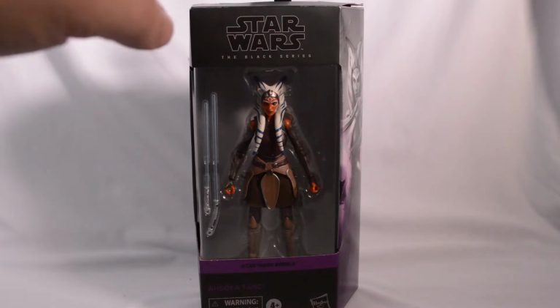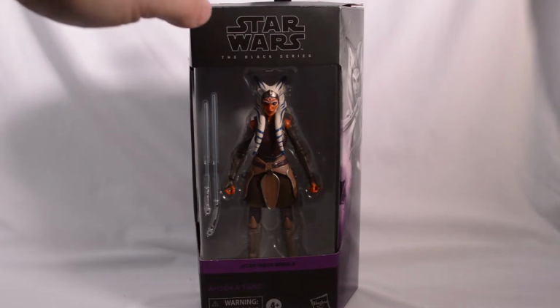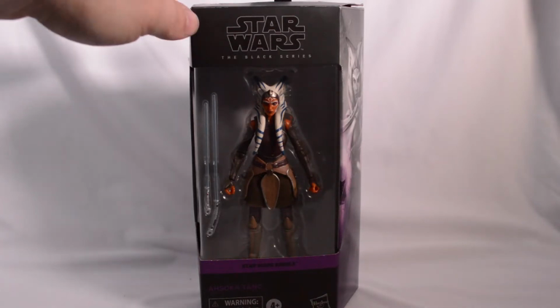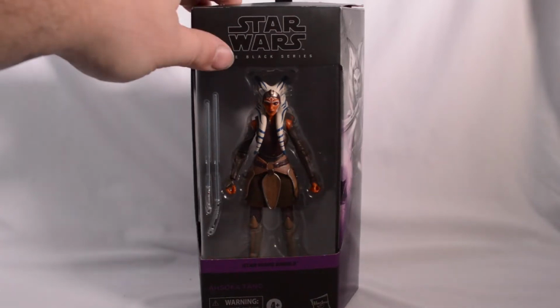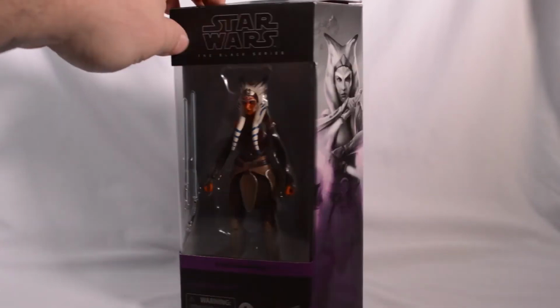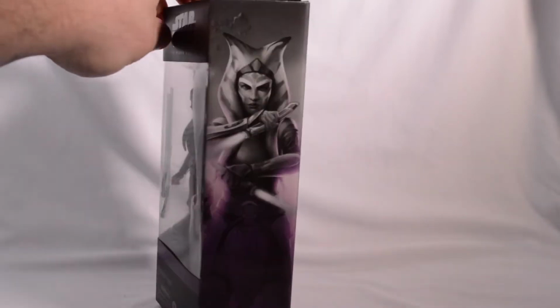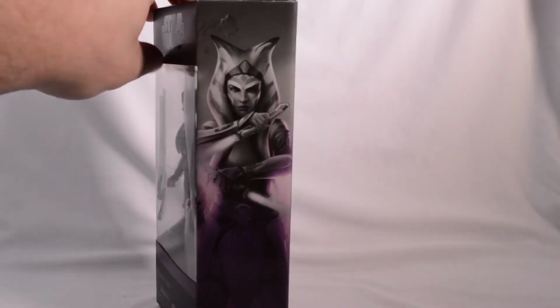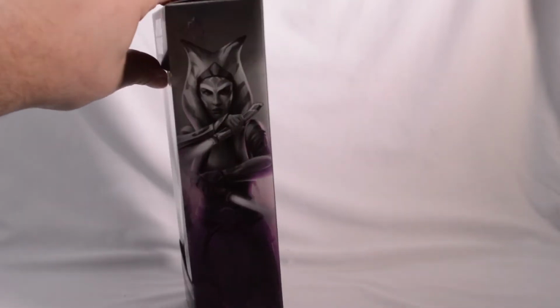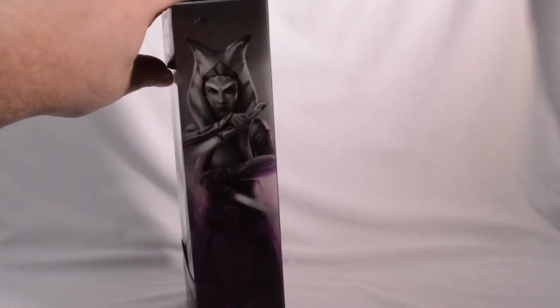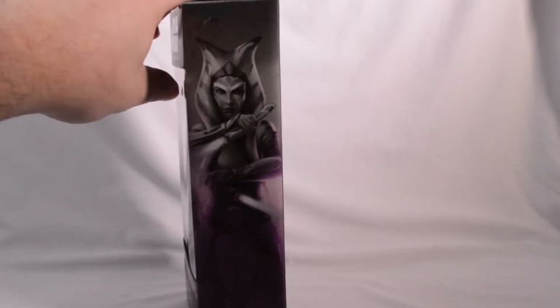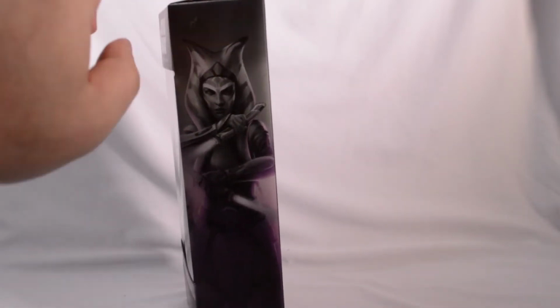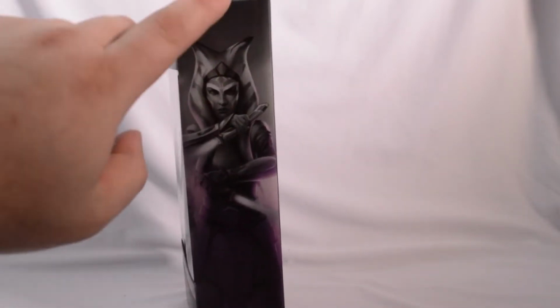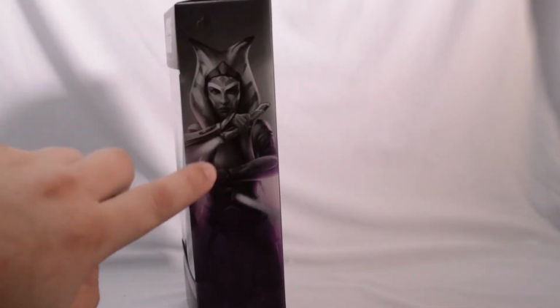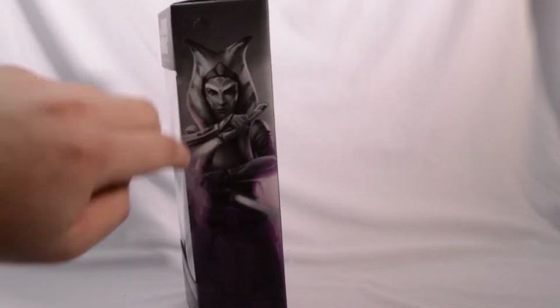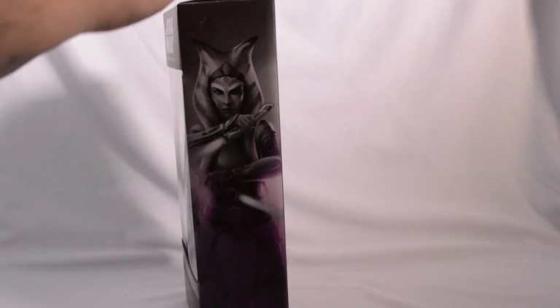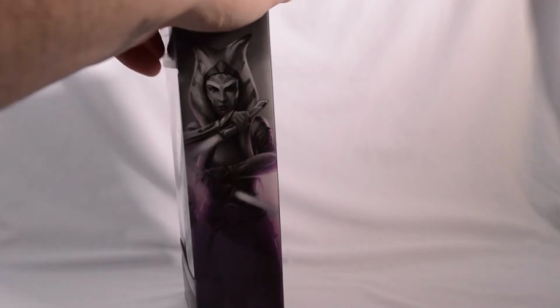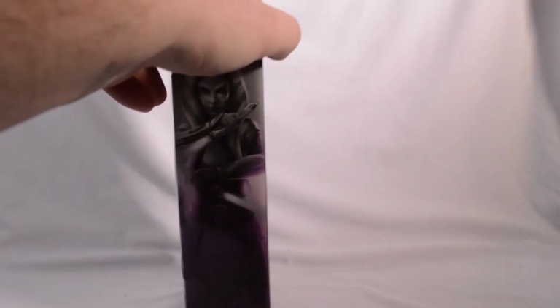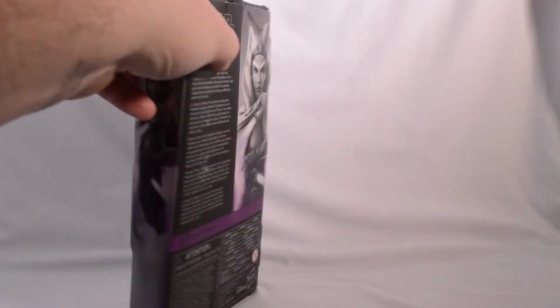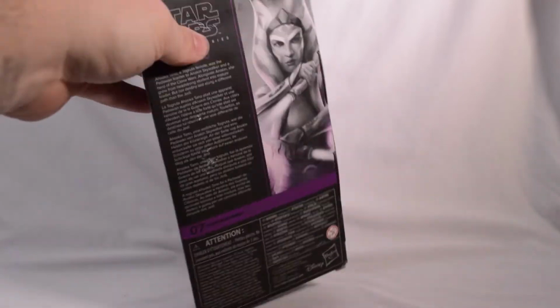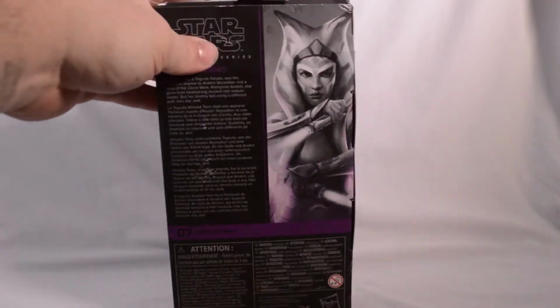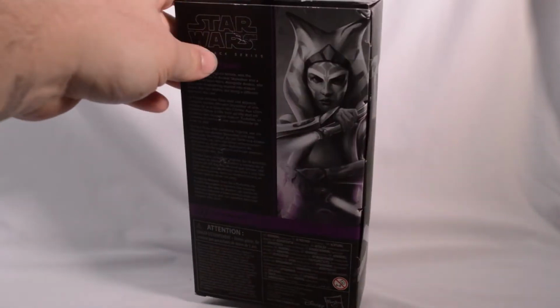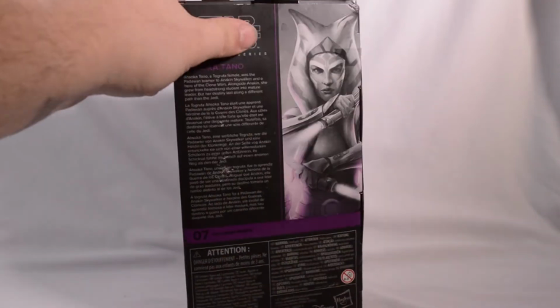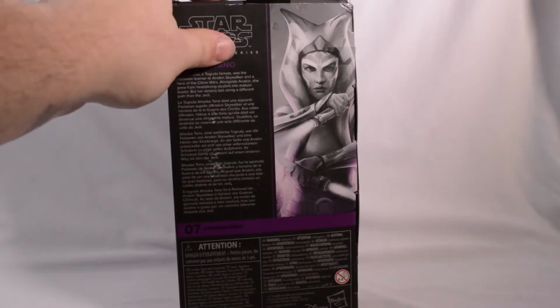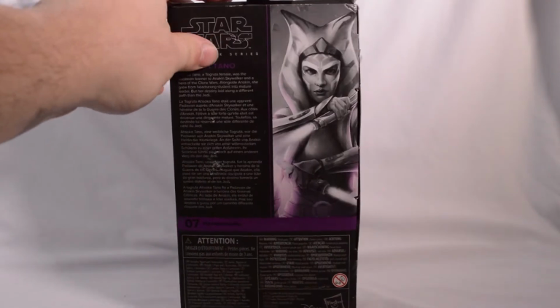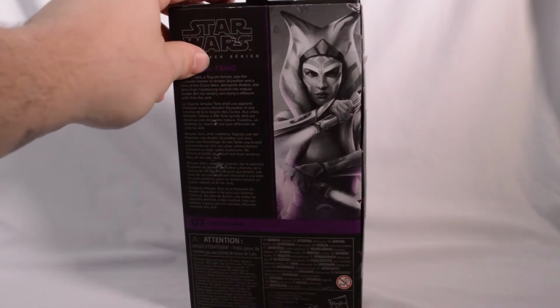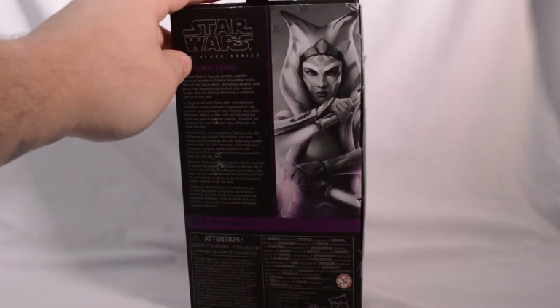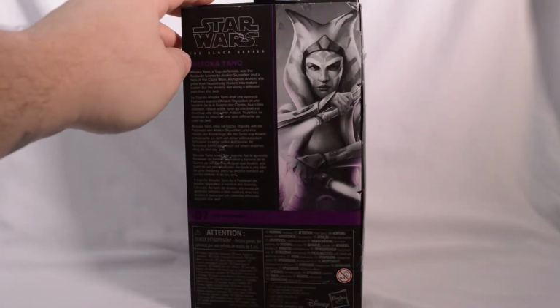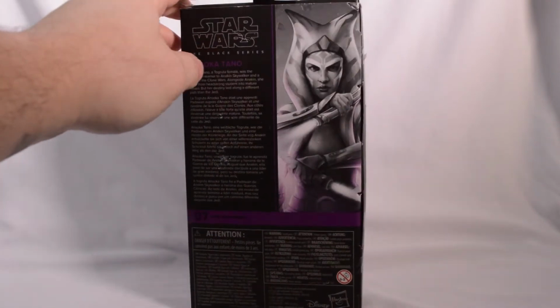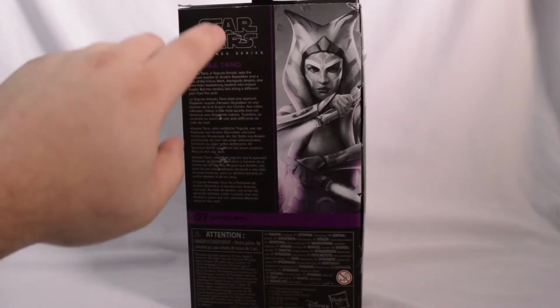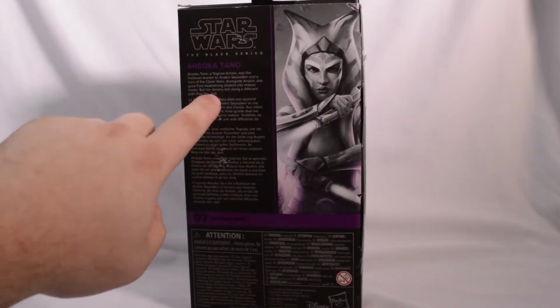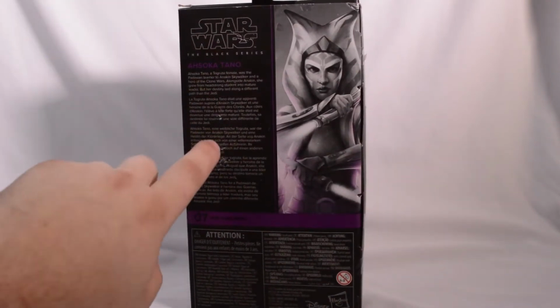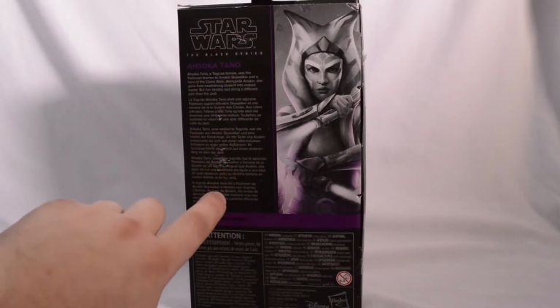Checking out the box here. We have a nice drawn image of Ahsoka. We have that same image again with a read-up on her.